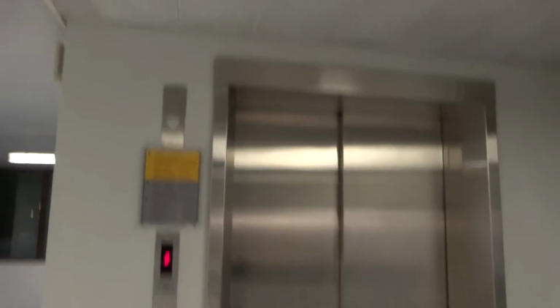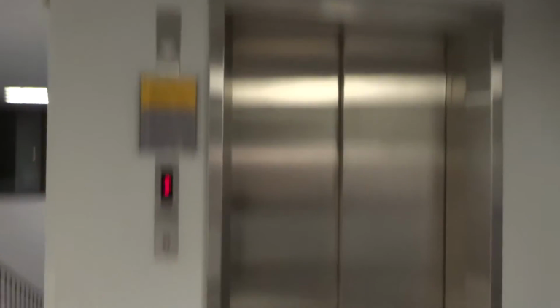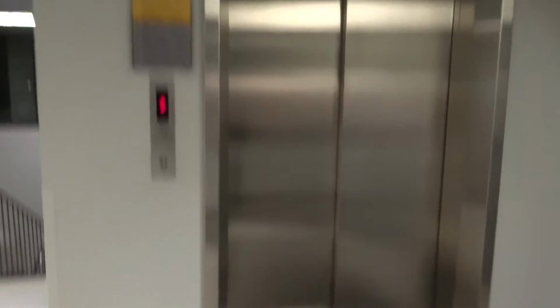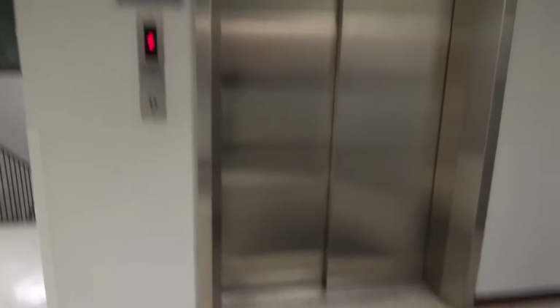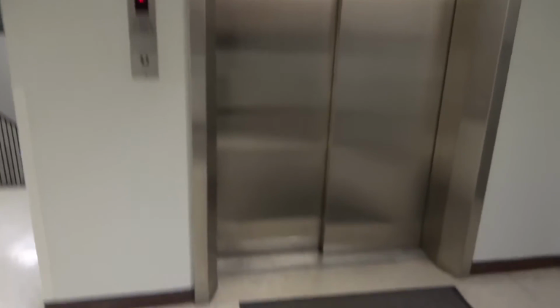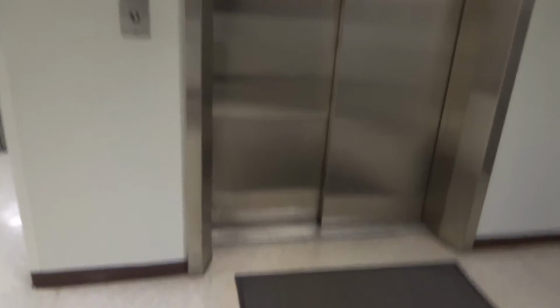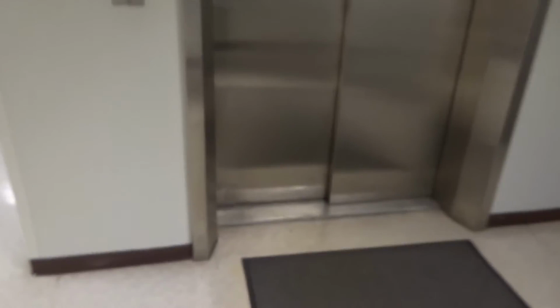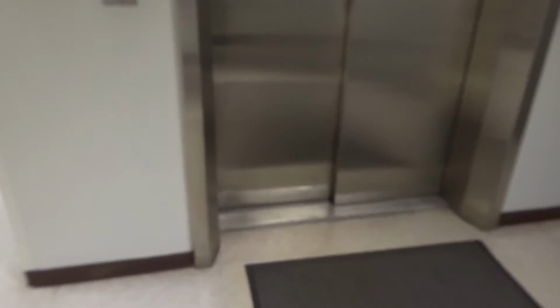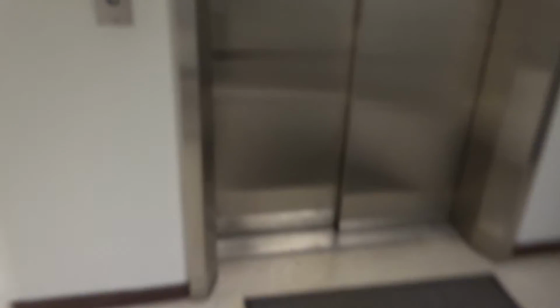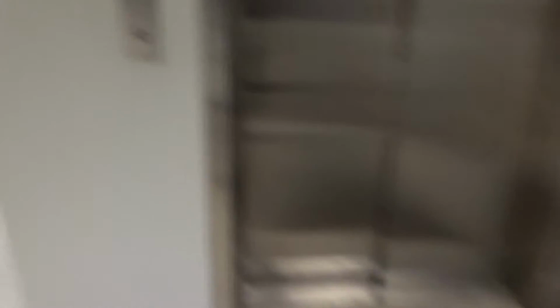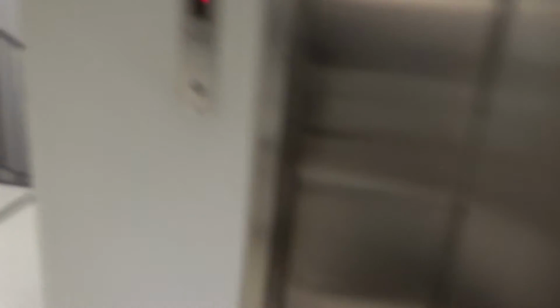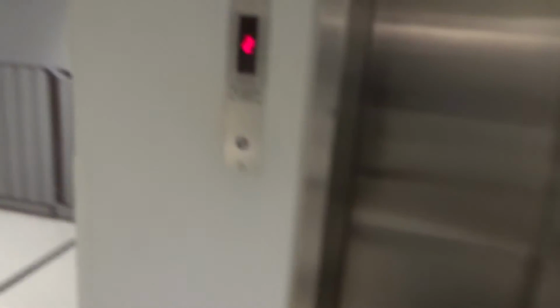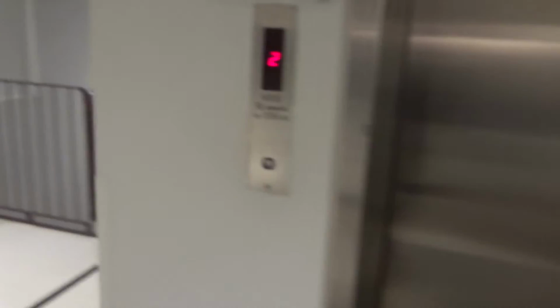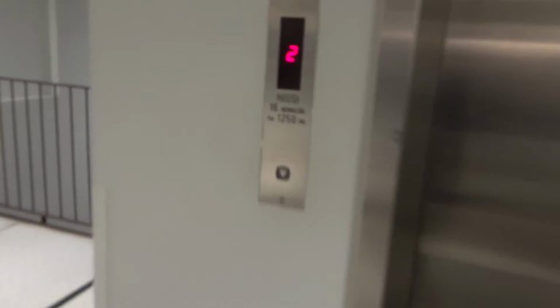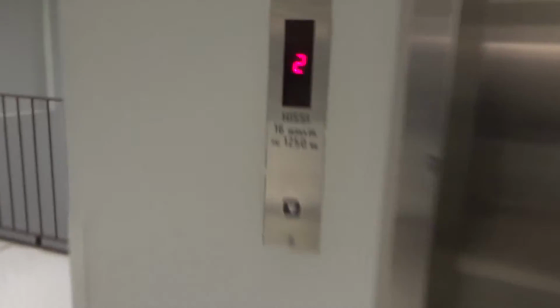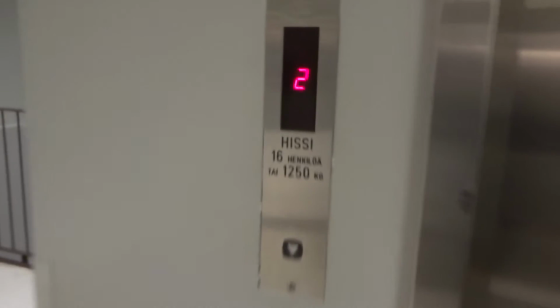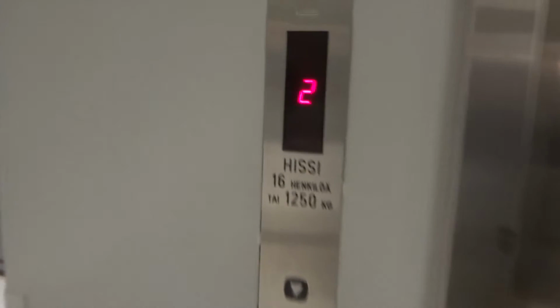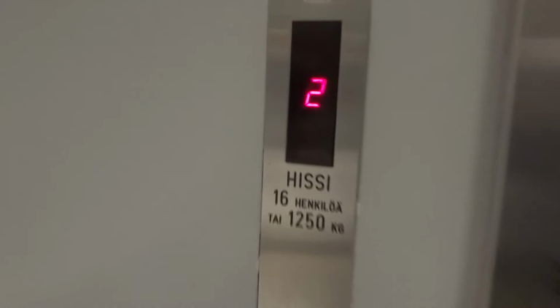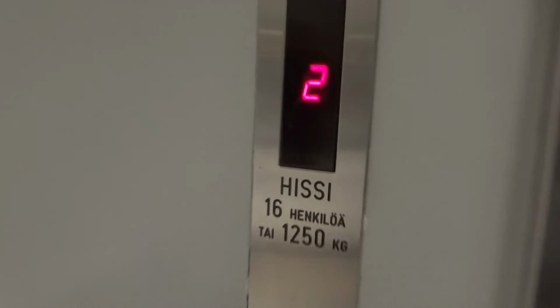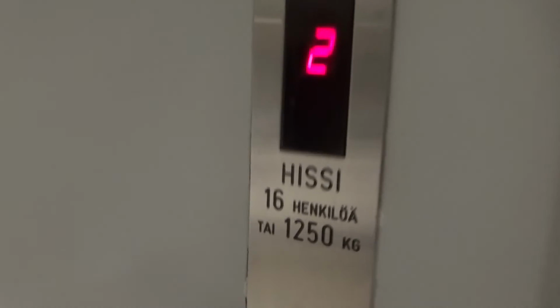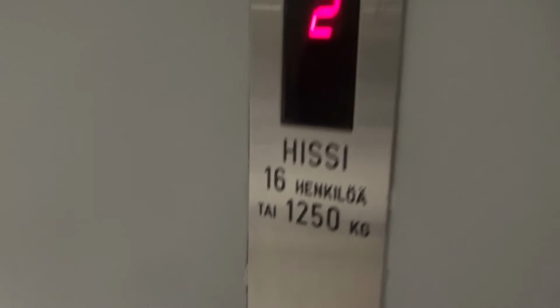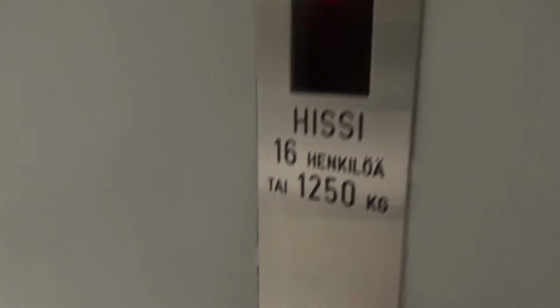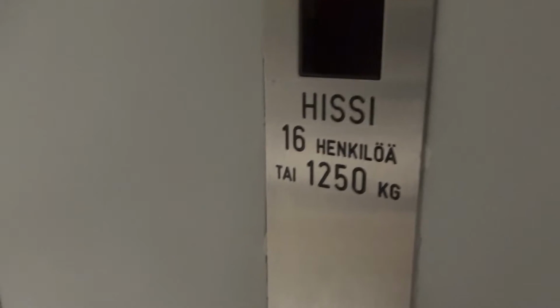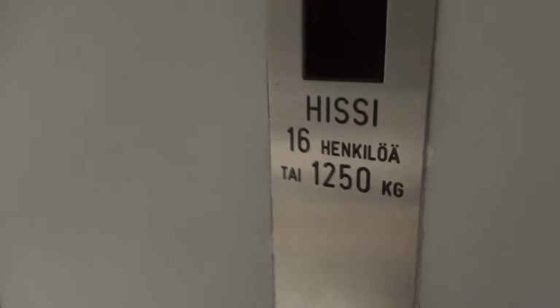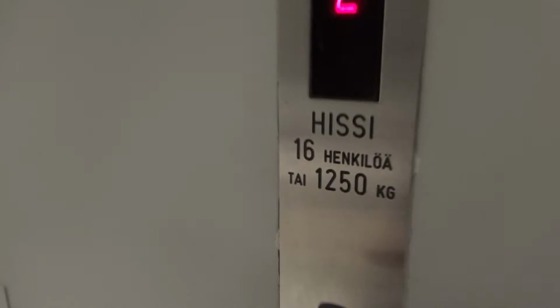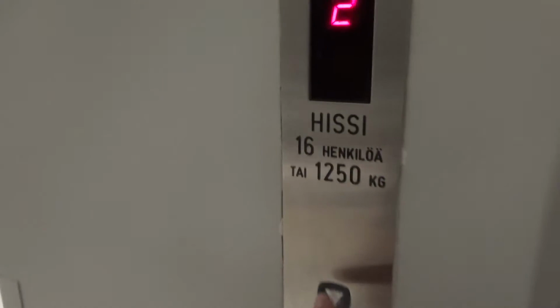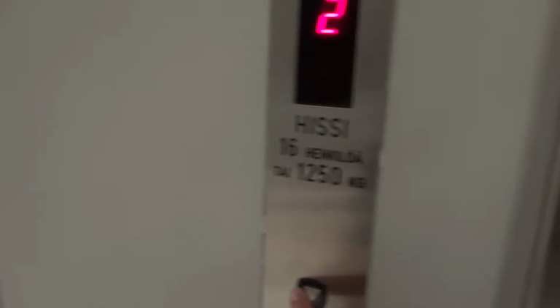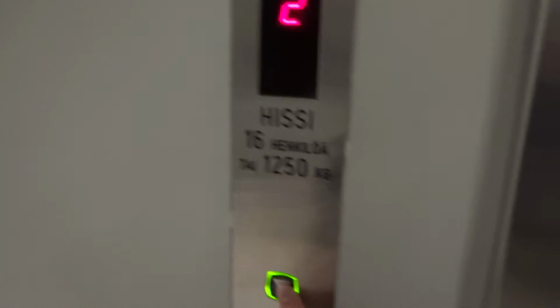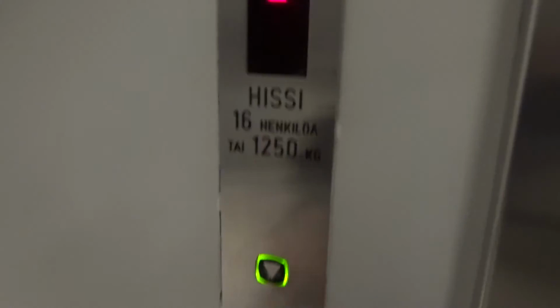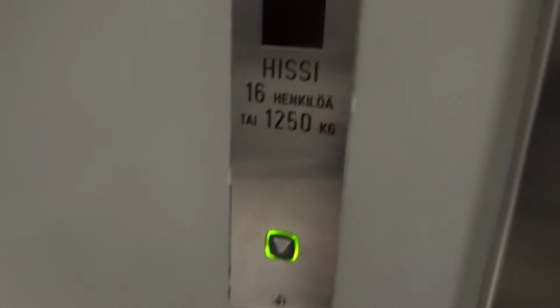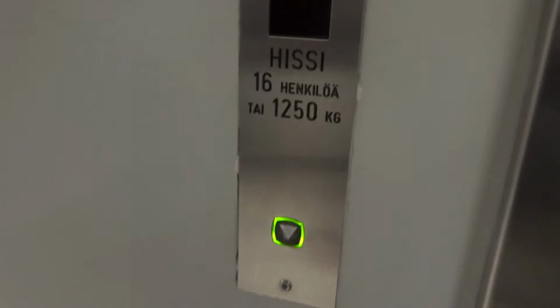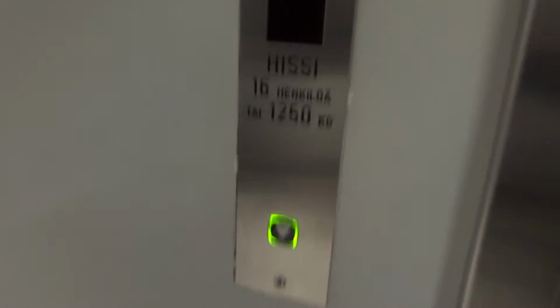This is an original Peony M-series elevator. 60 persons or 1250 kg. Let's ride it.